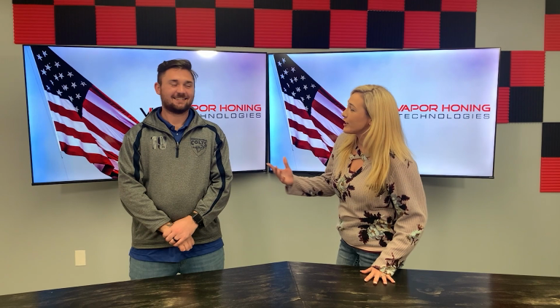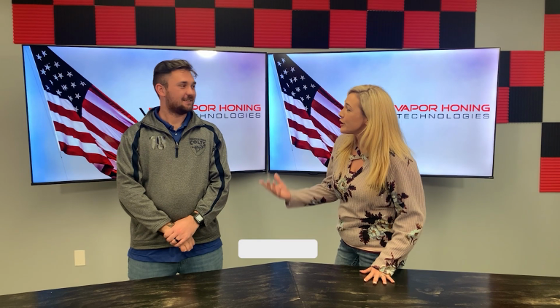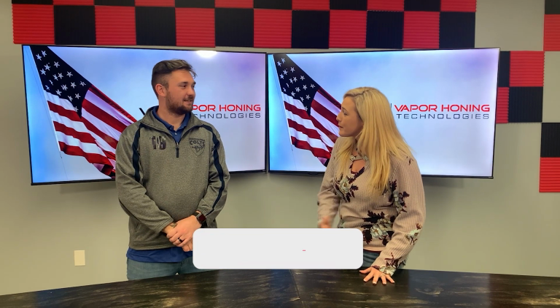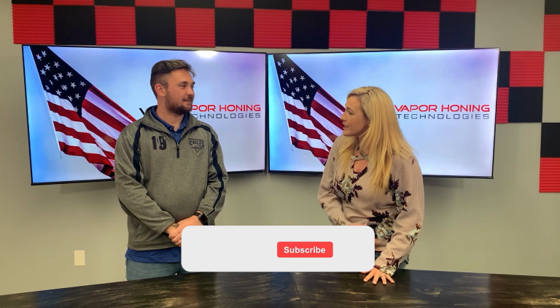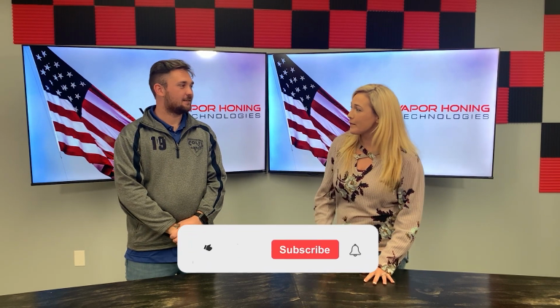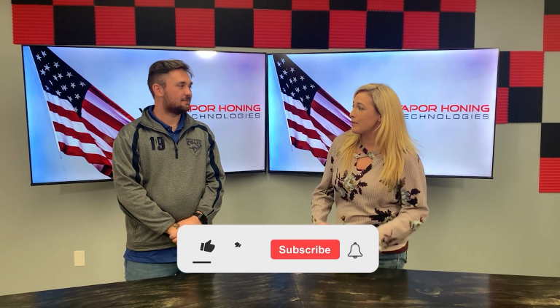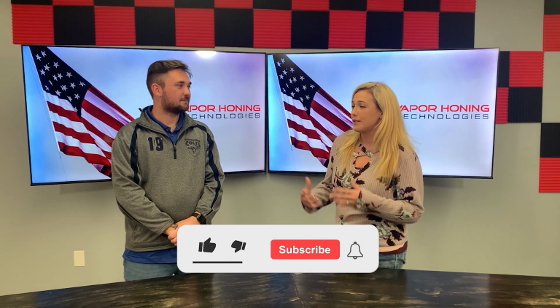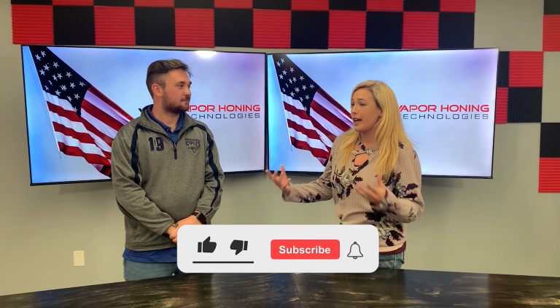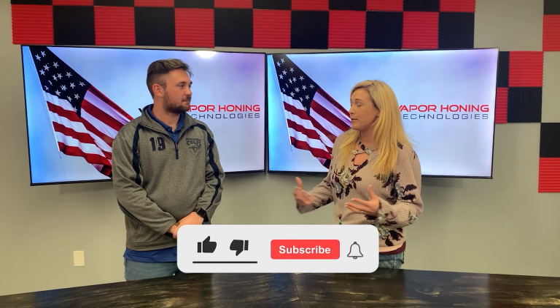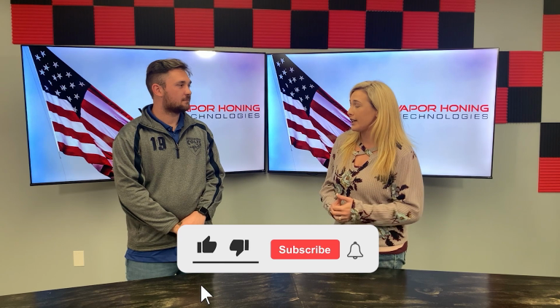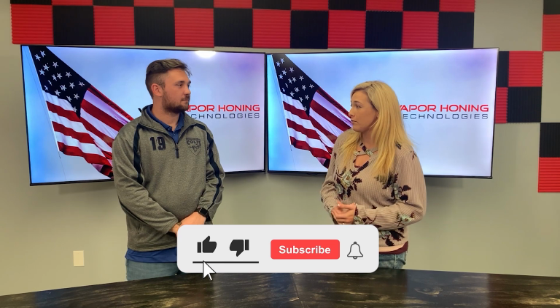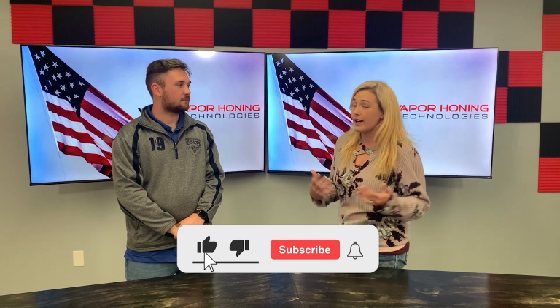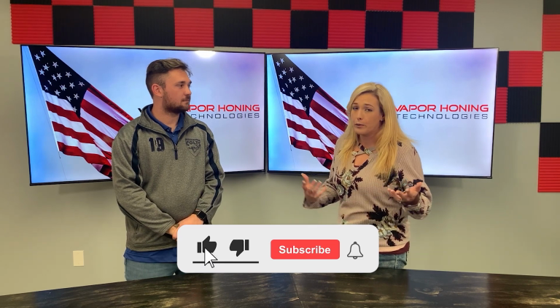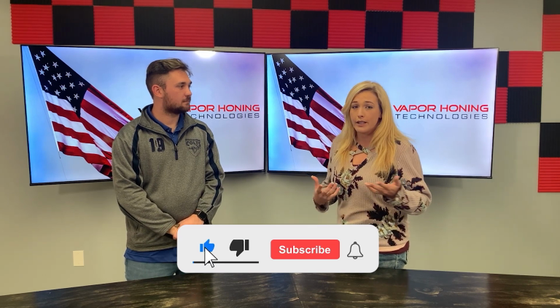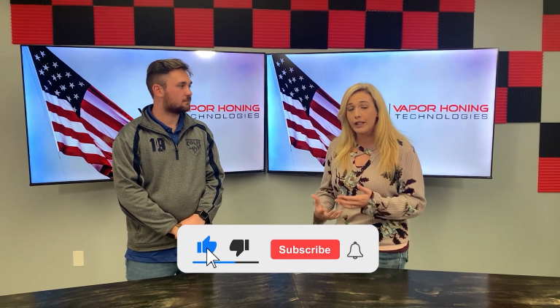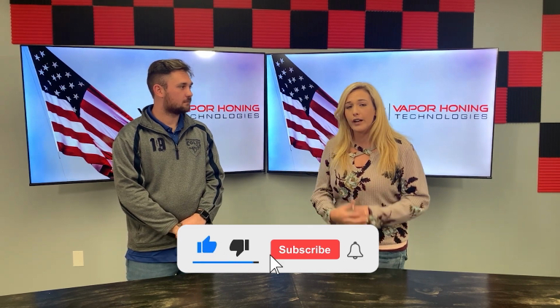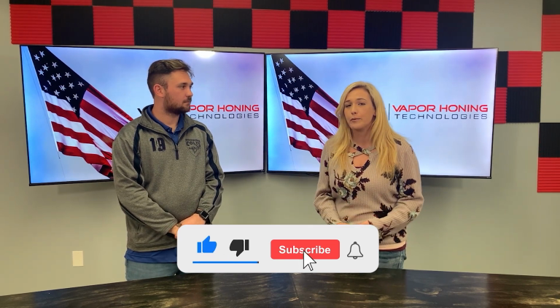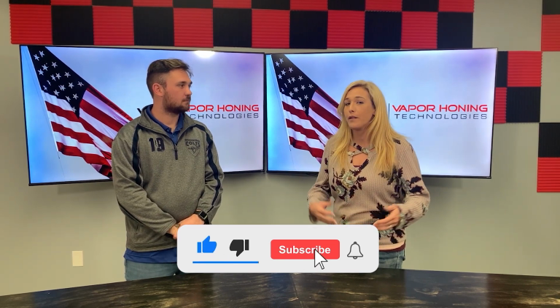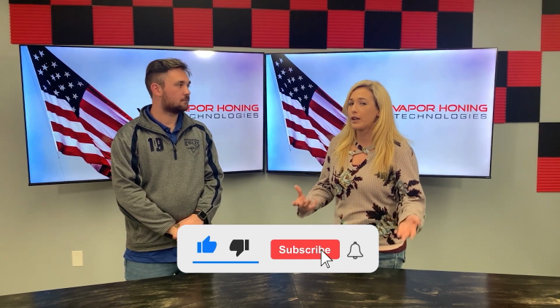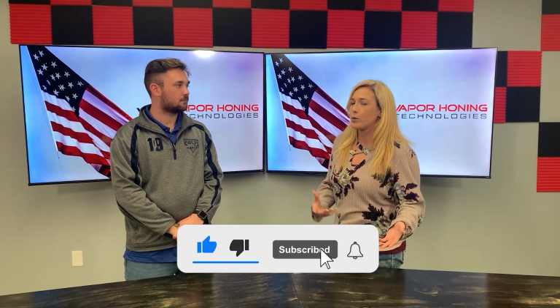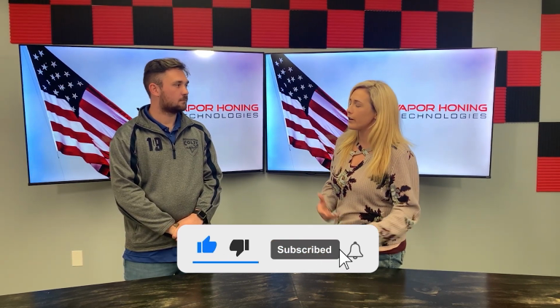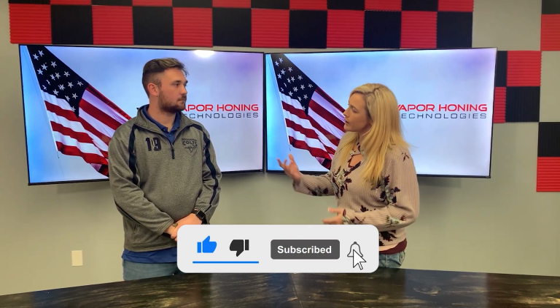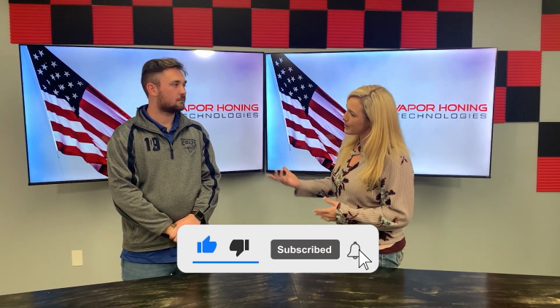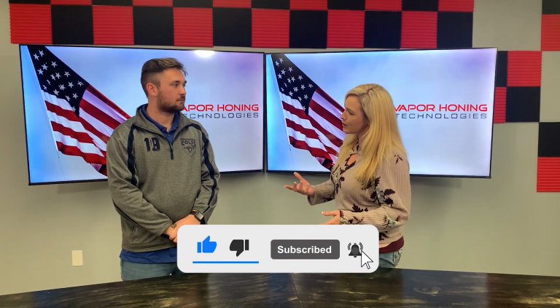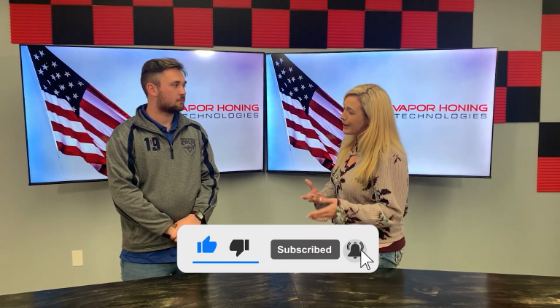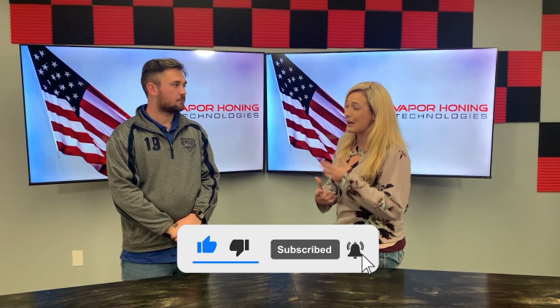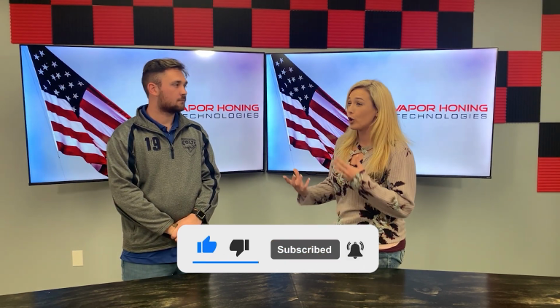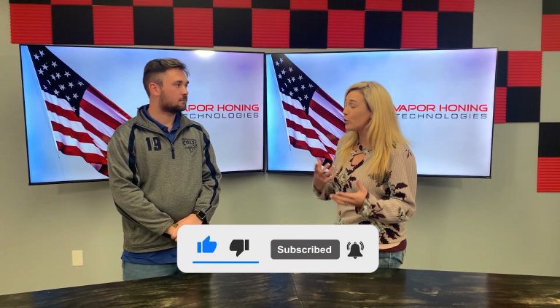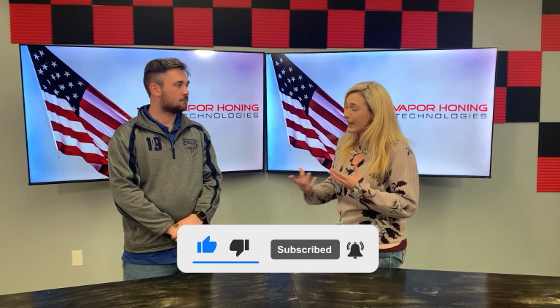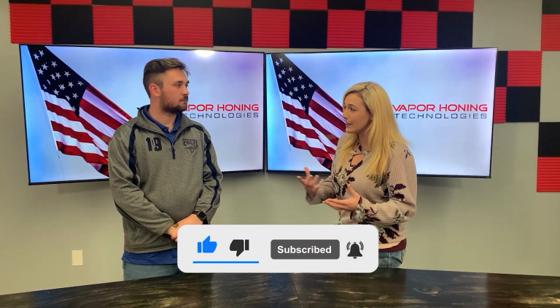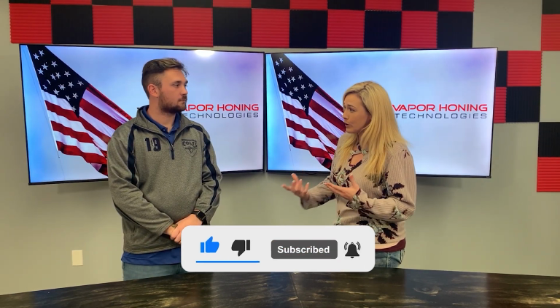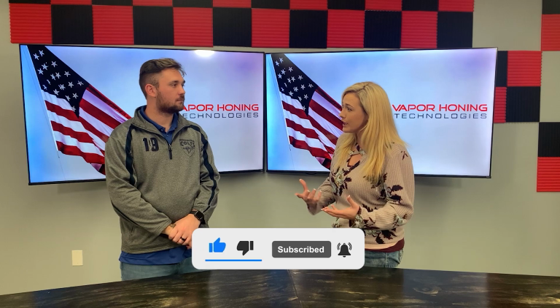Hunter, you had mentioned something about some names that I want to explain to the viewers. We have the Weekend Warrior — can you tell me a little bit about who would technically use this?